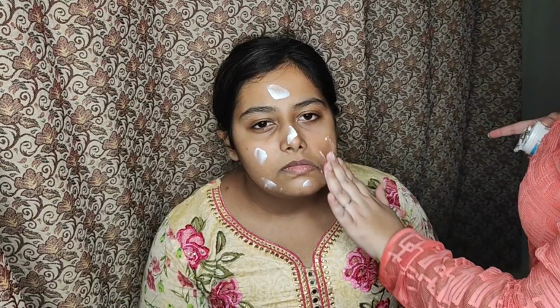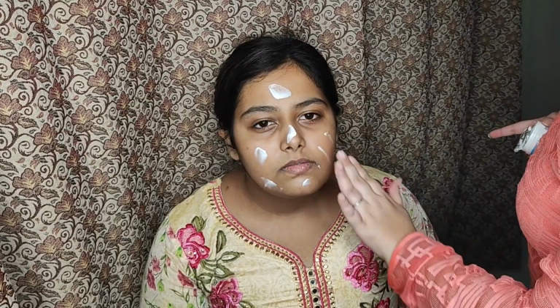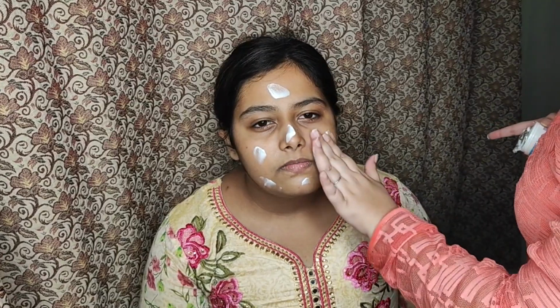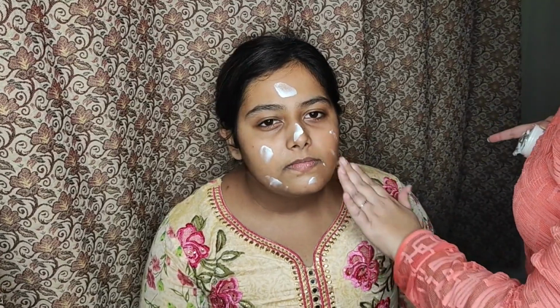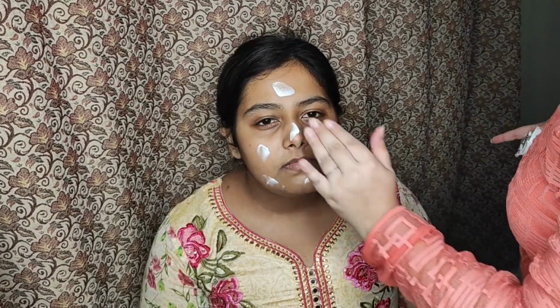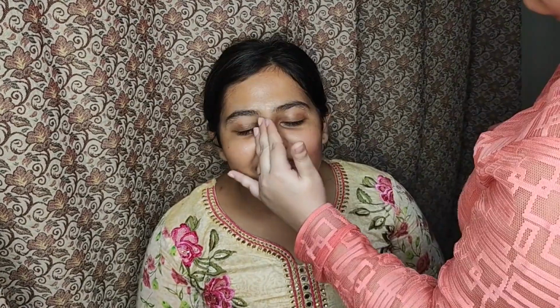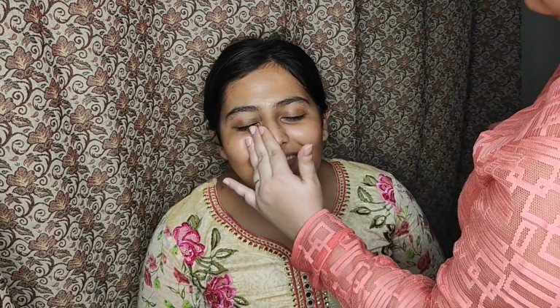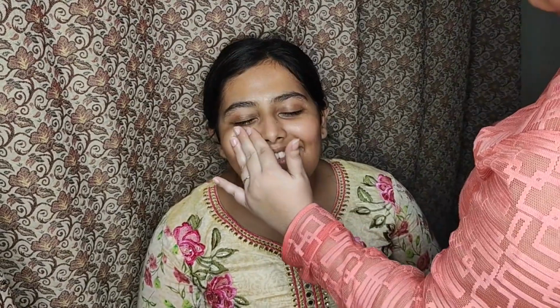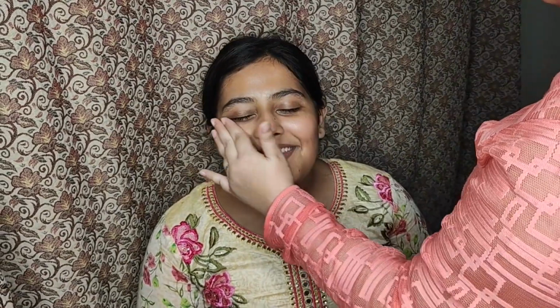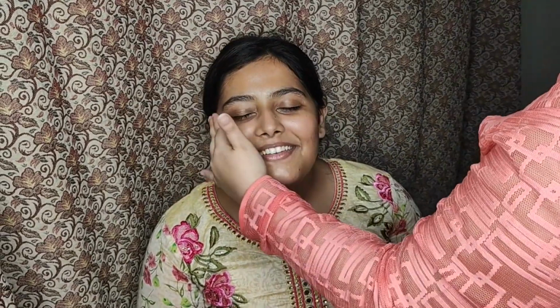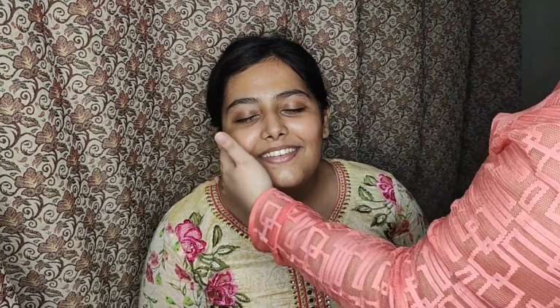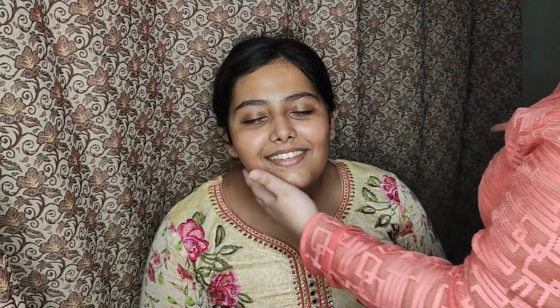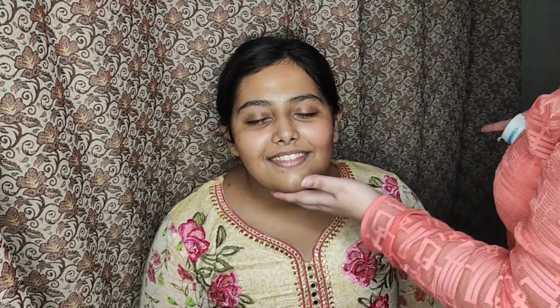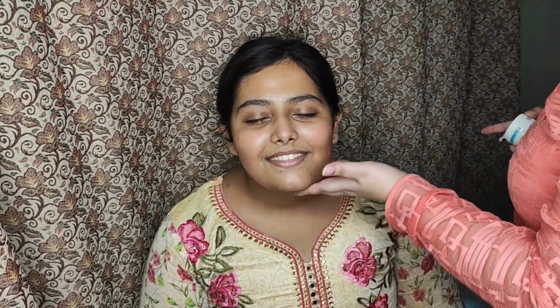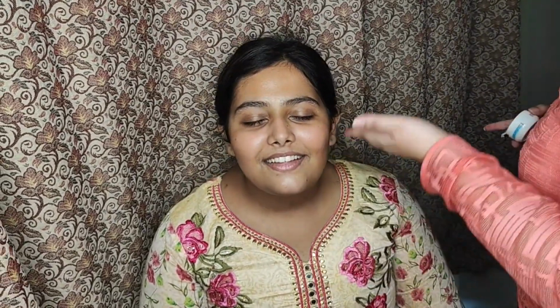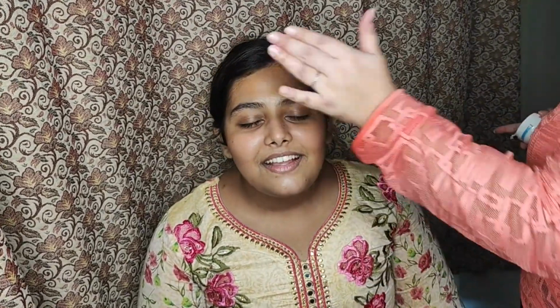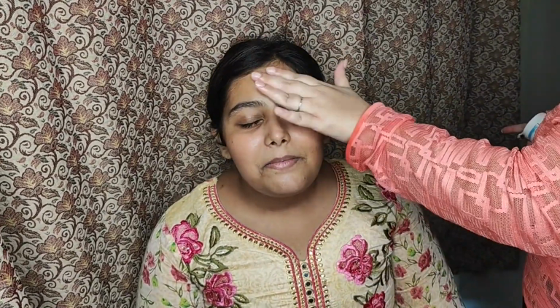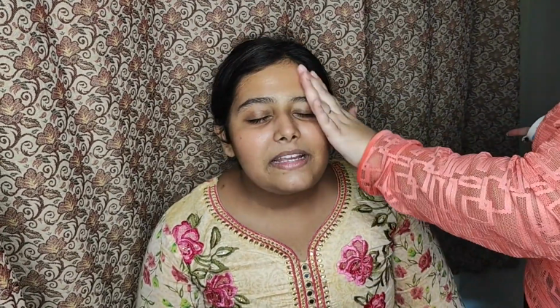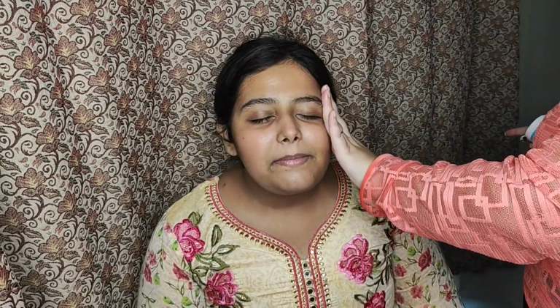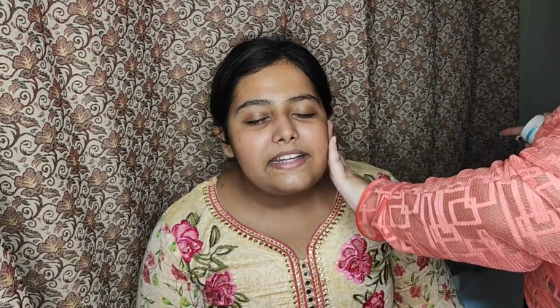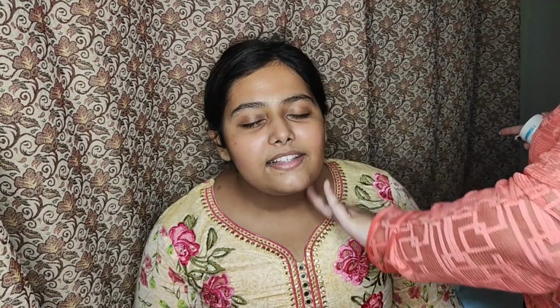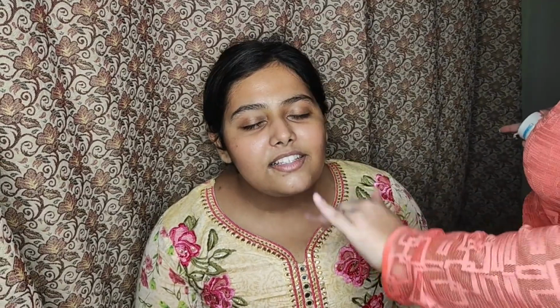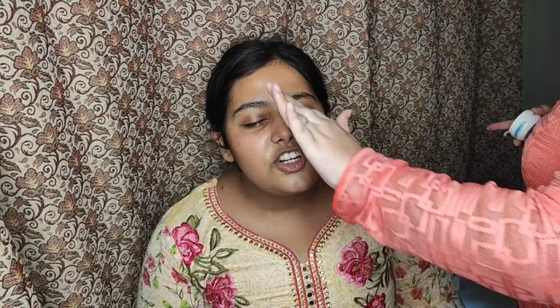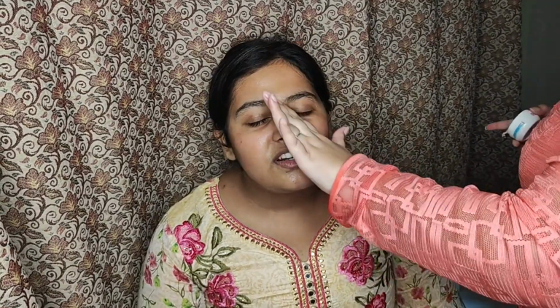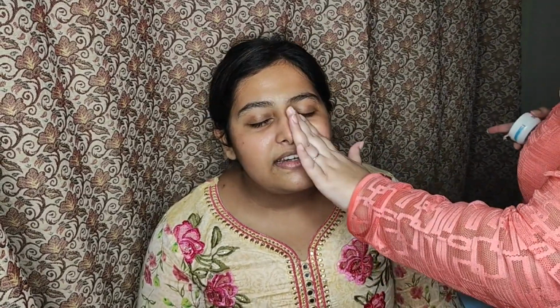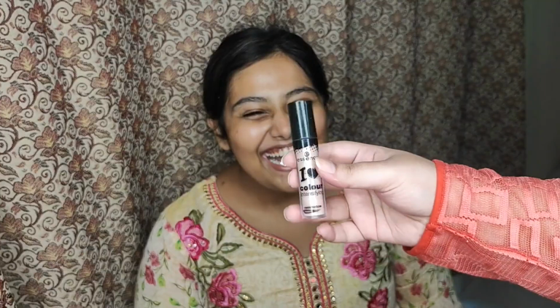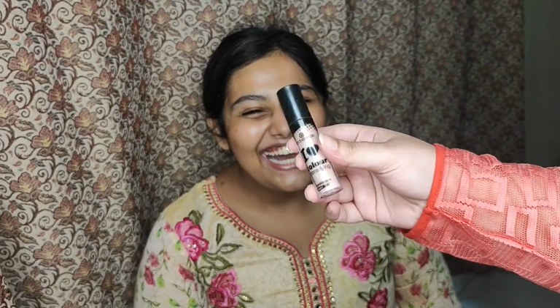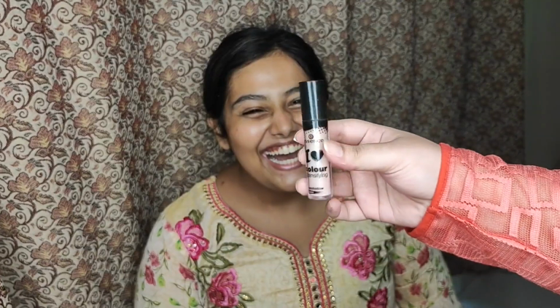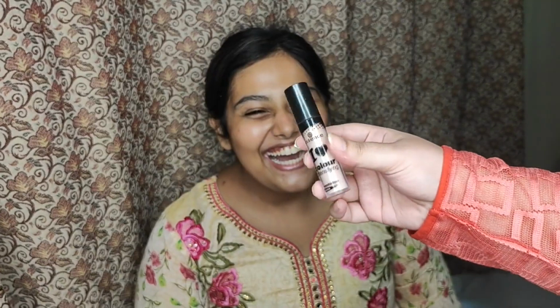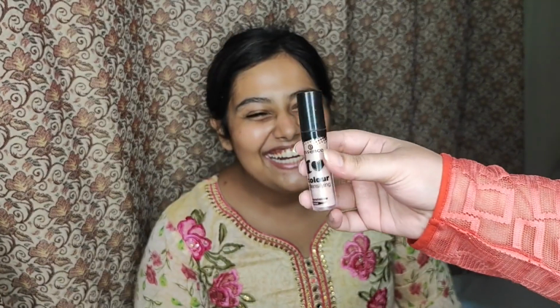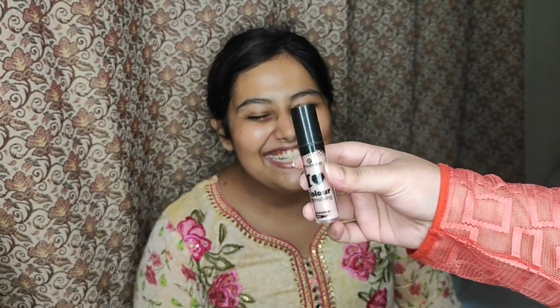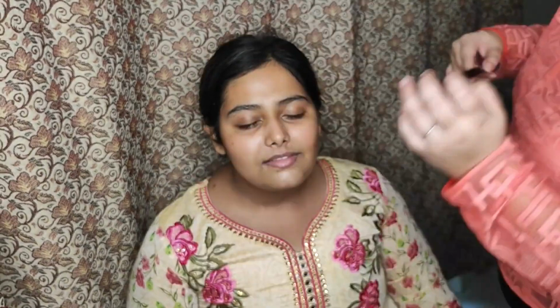I'm starting by applying the Nivea moisturizer all over her face in order to prep her skin for makeup.